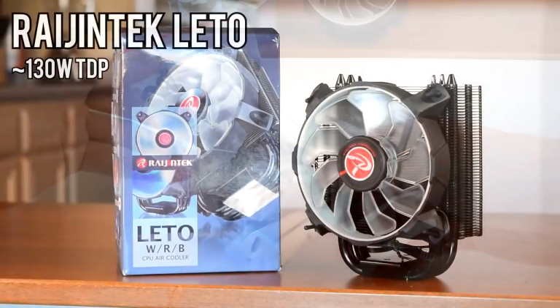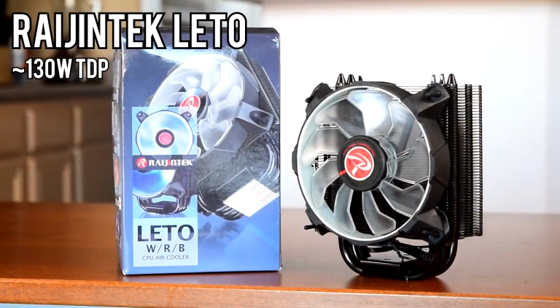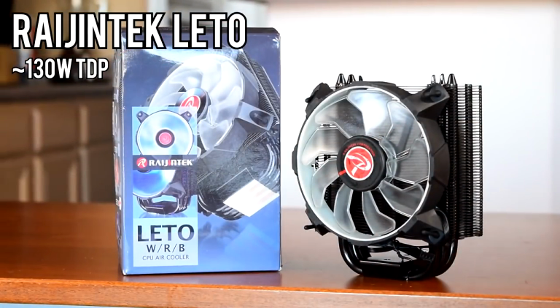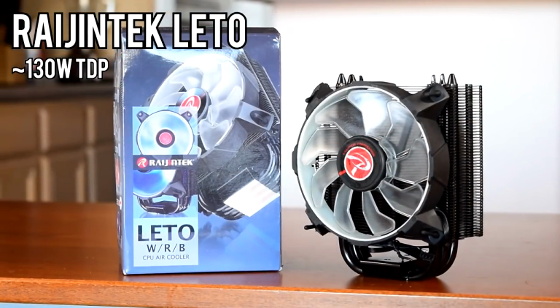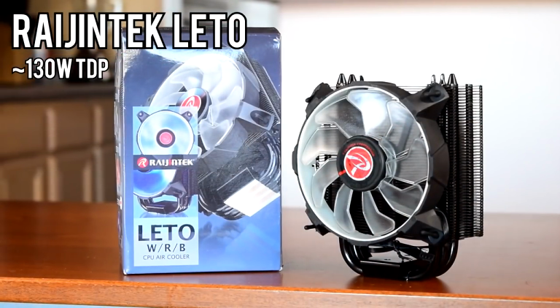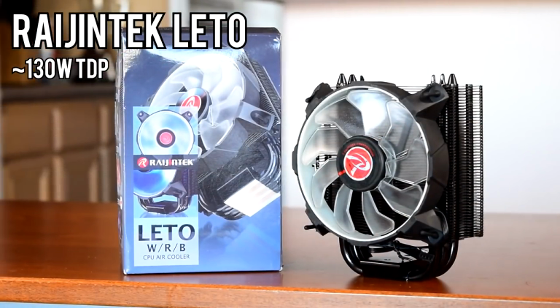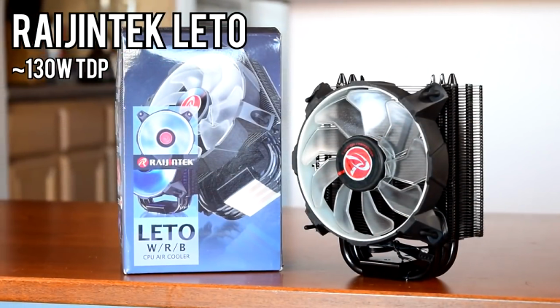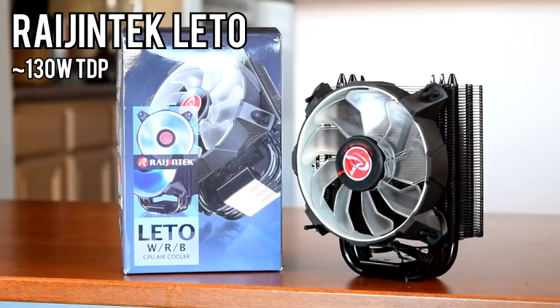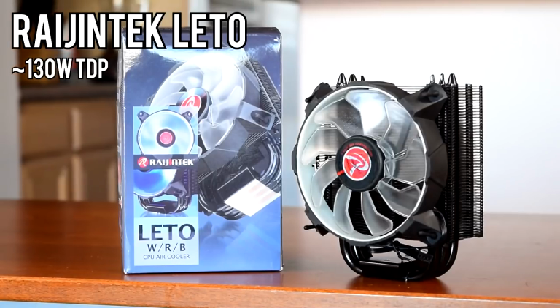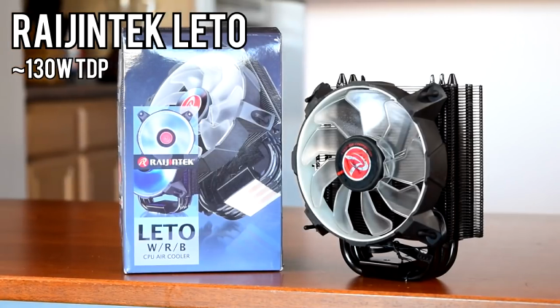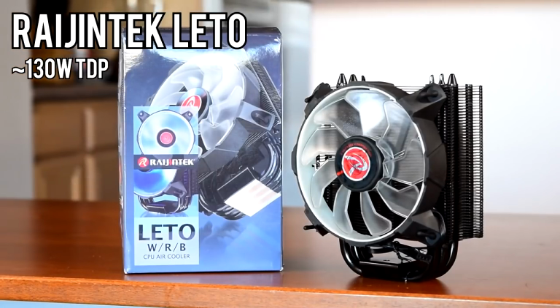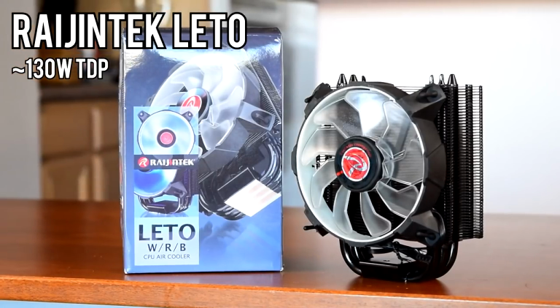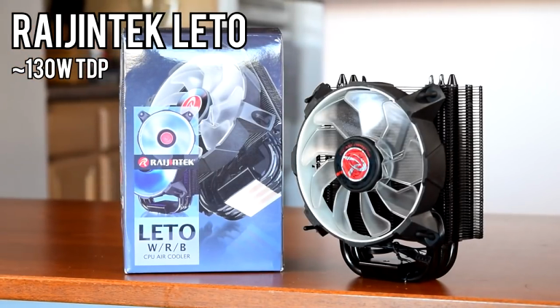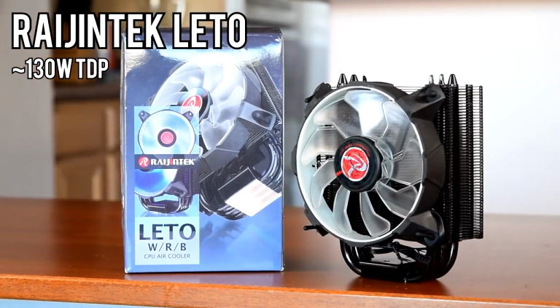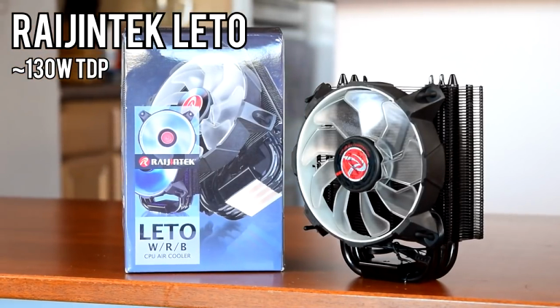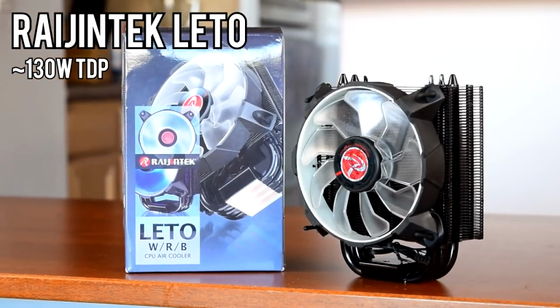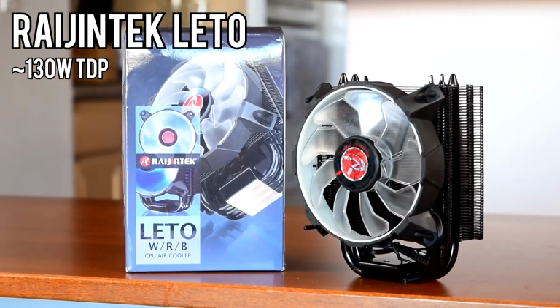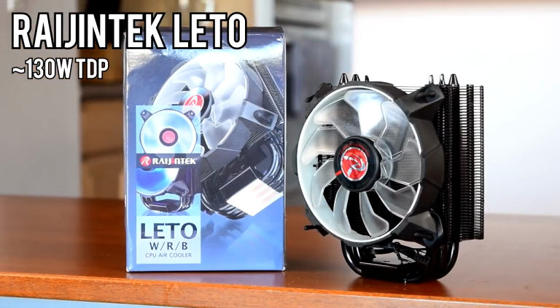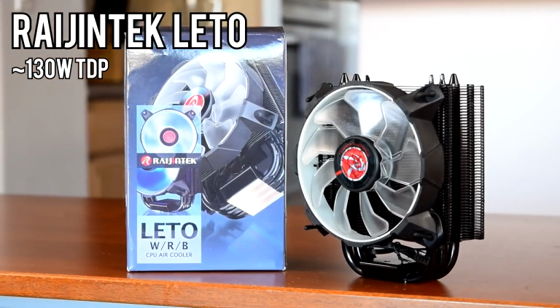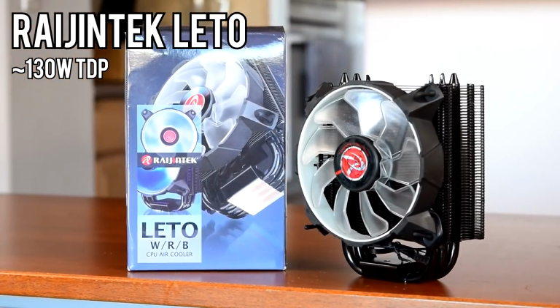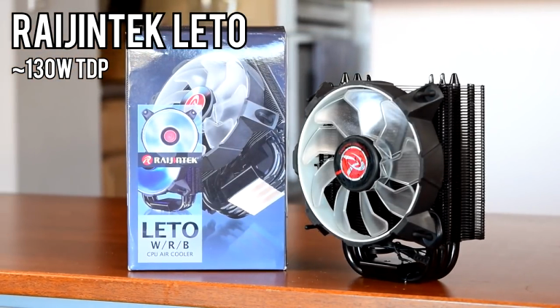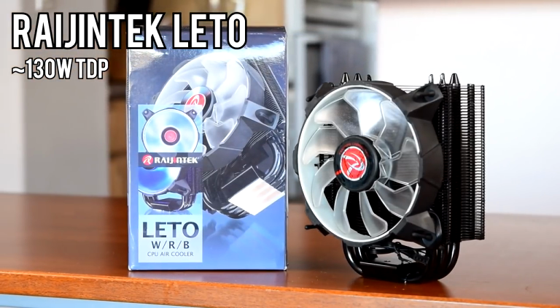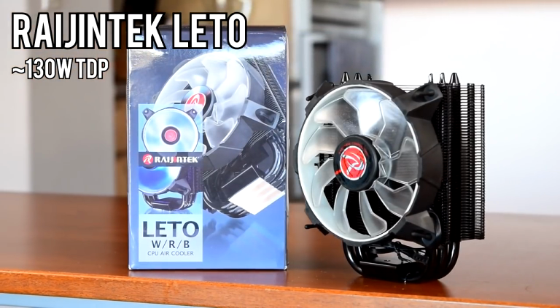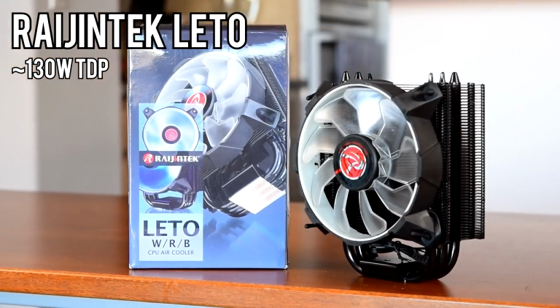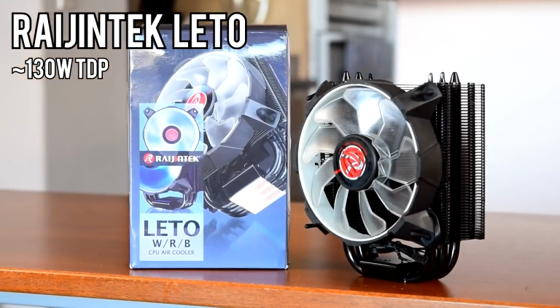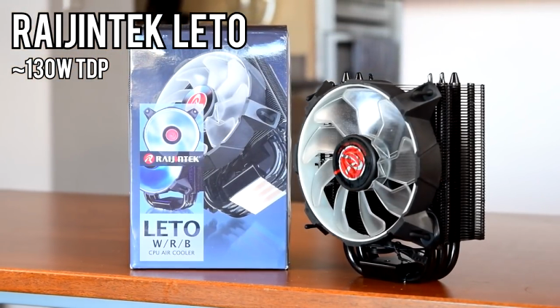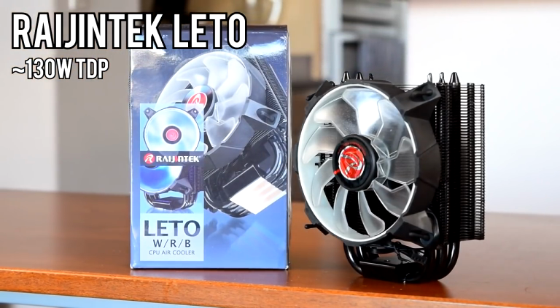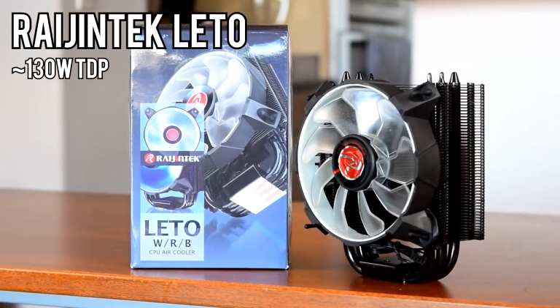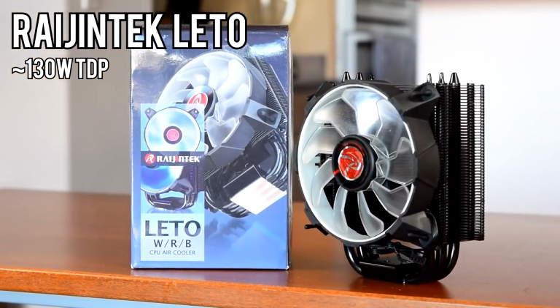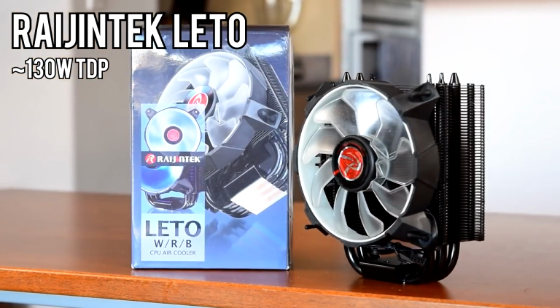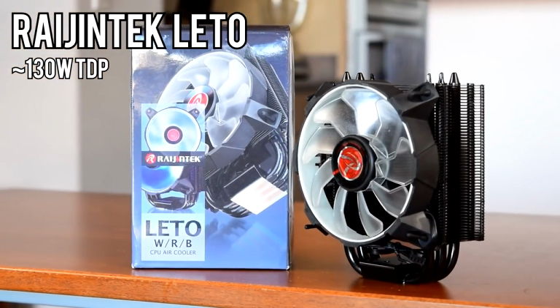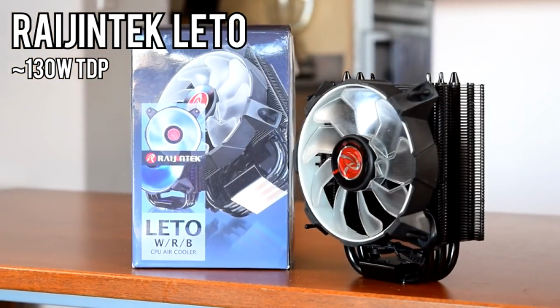Rygentech doesn't rate it for a specific TDP, but being a 120mm tower cooler it's probably around 130W.